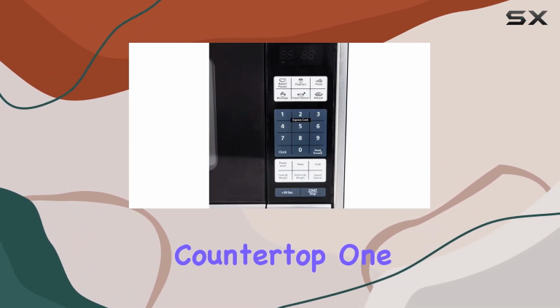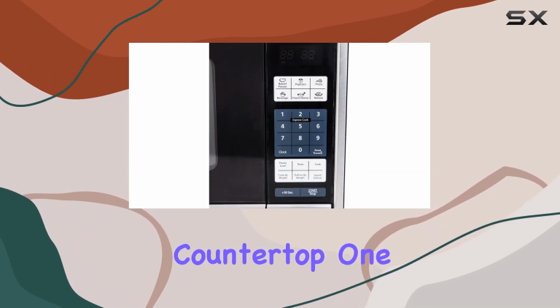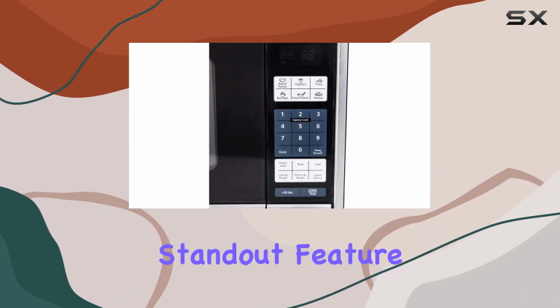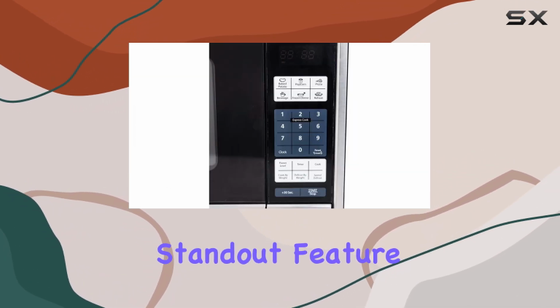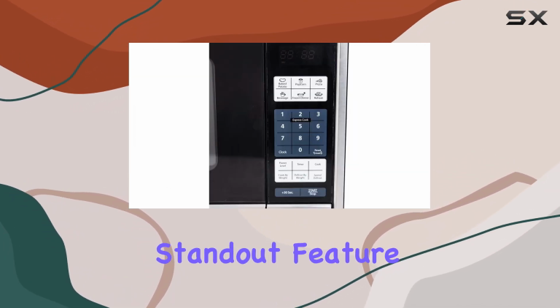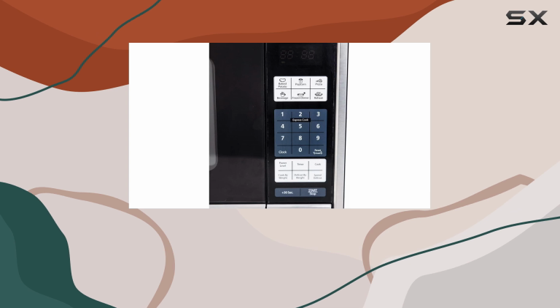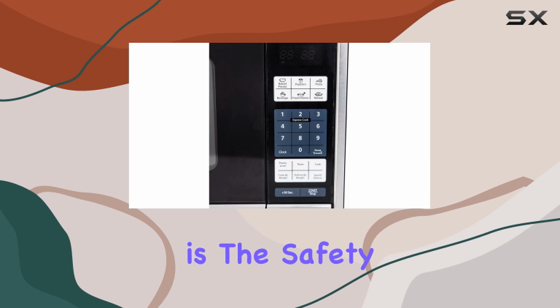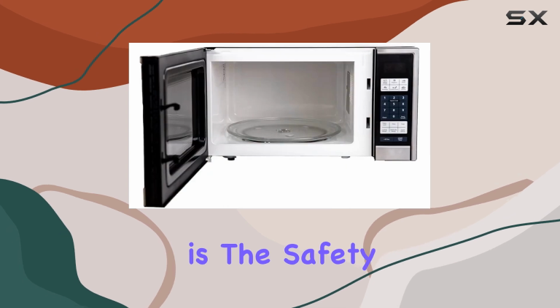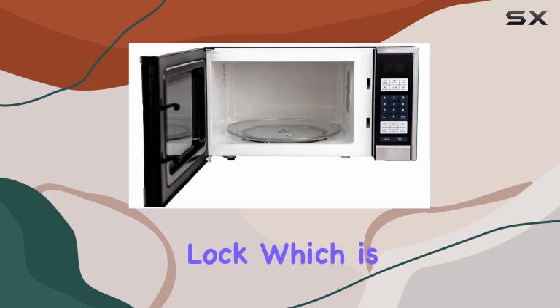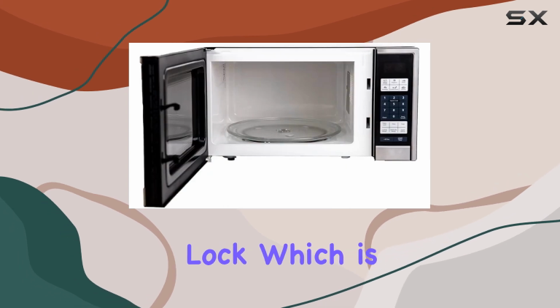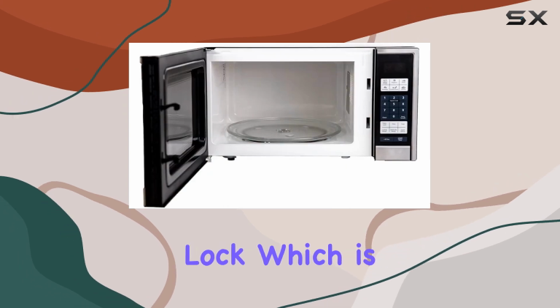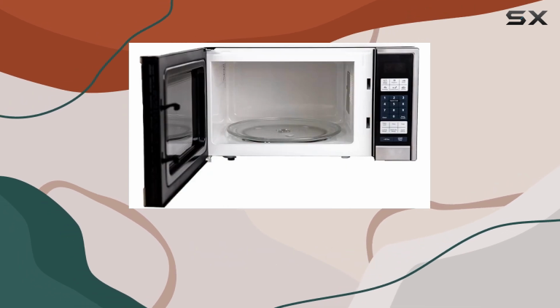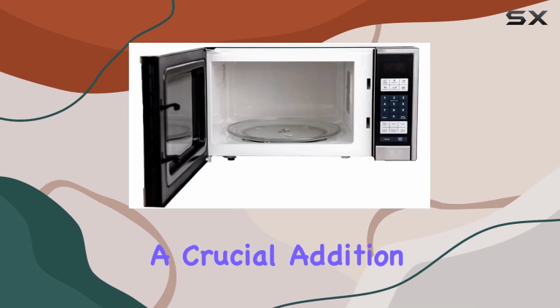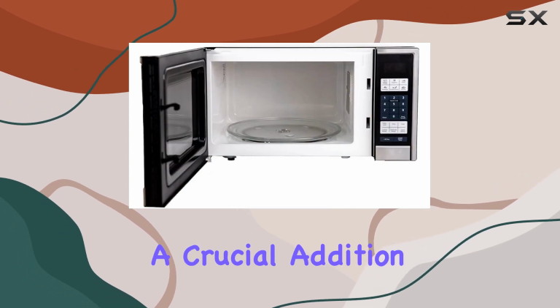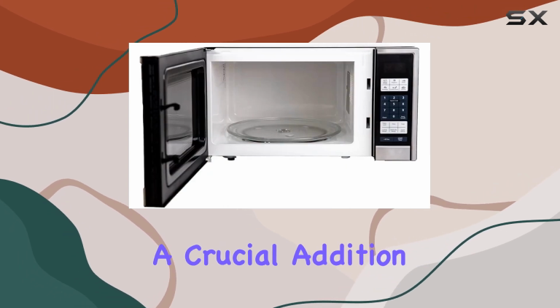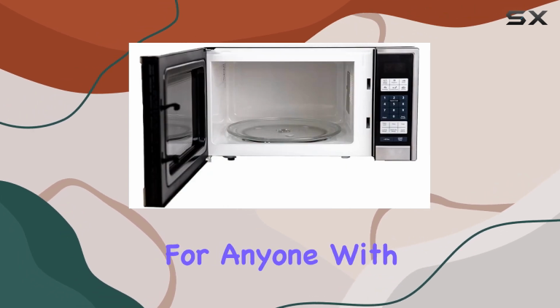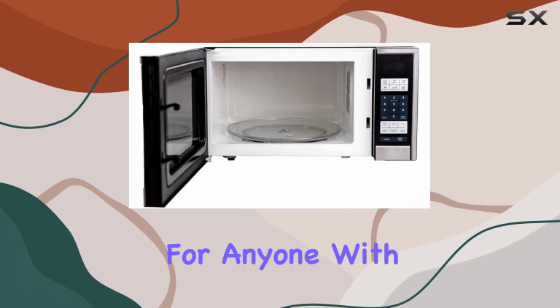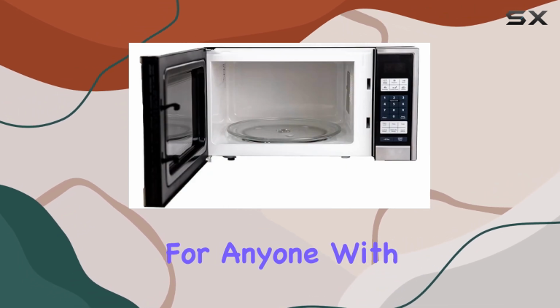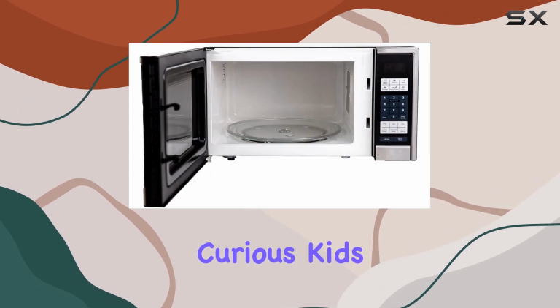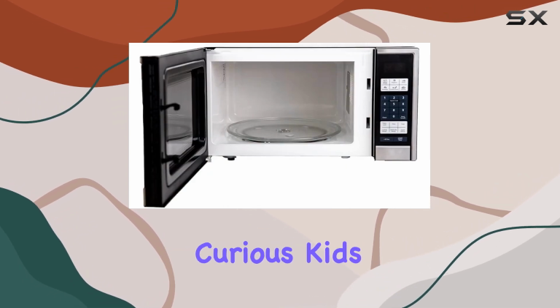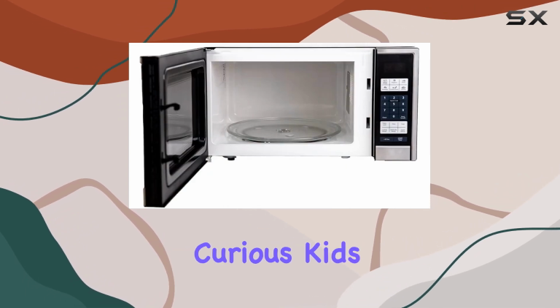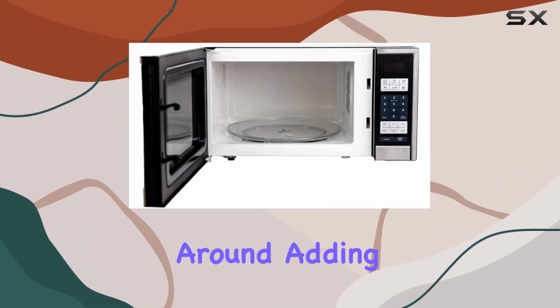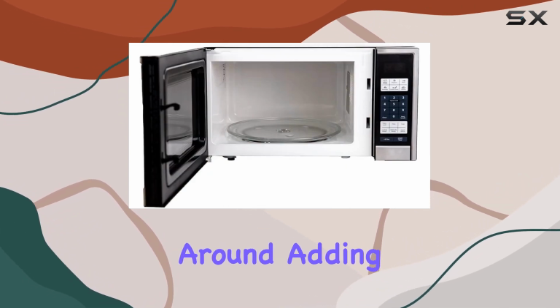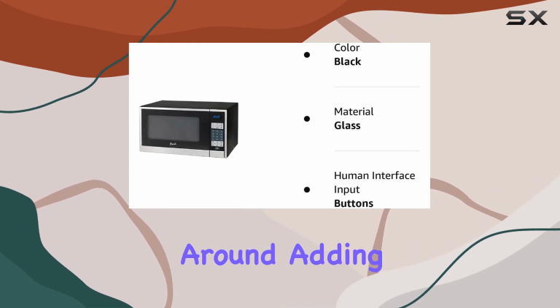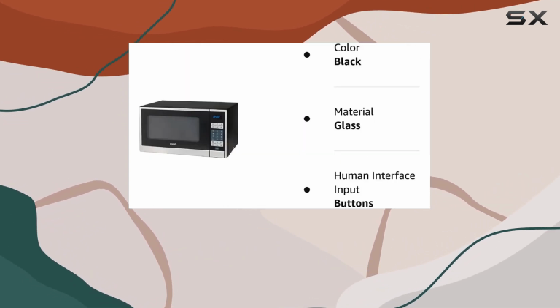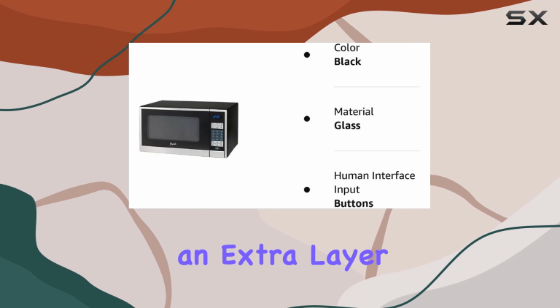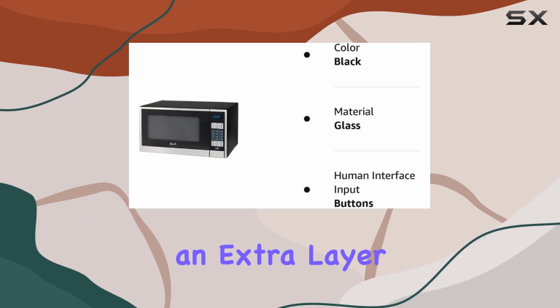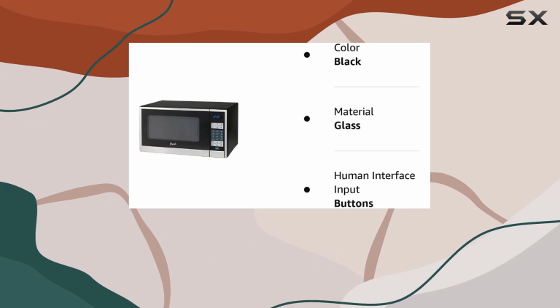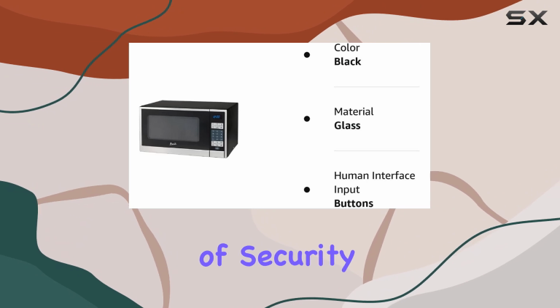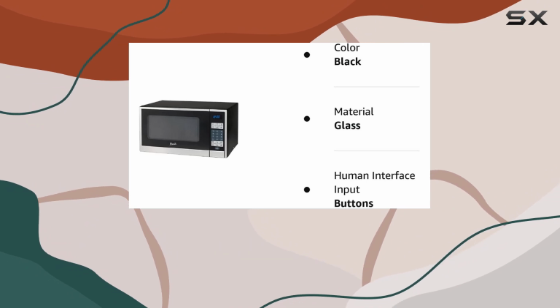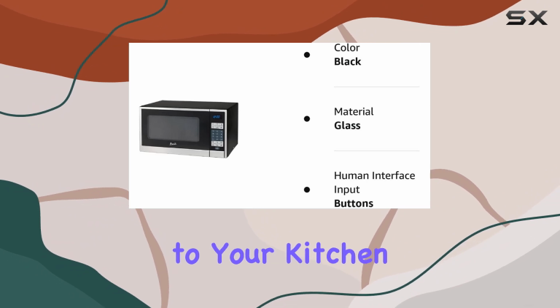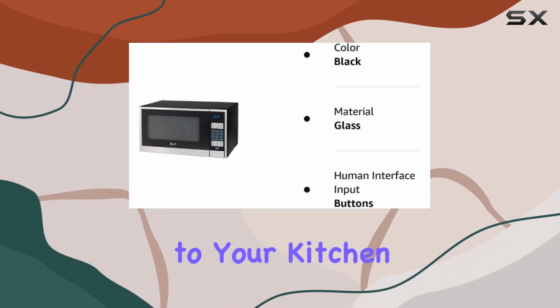One standout feature is the safety lock, which is a crucial addition for anyone with curious kids around, adding an extra layer of security to your kitchen.